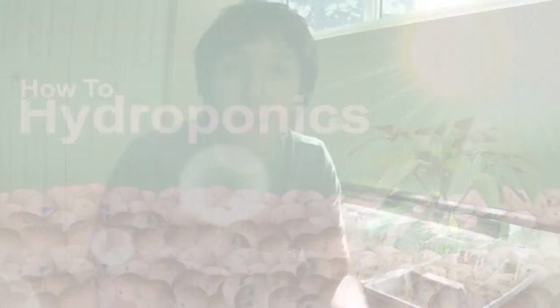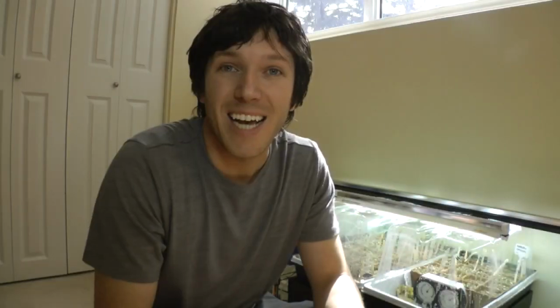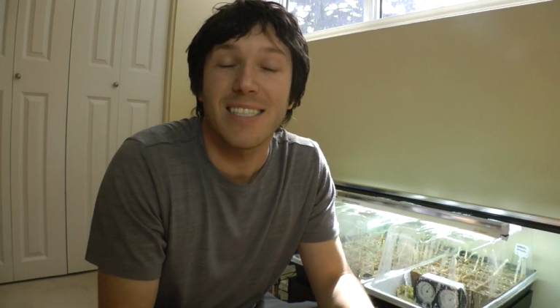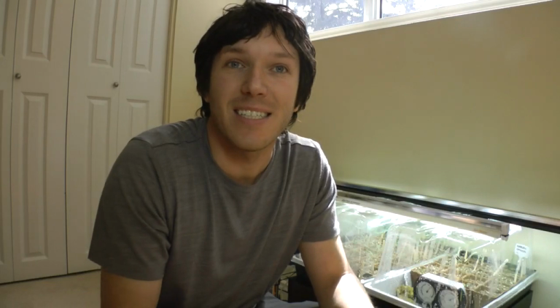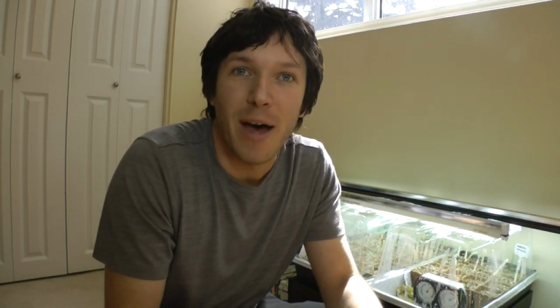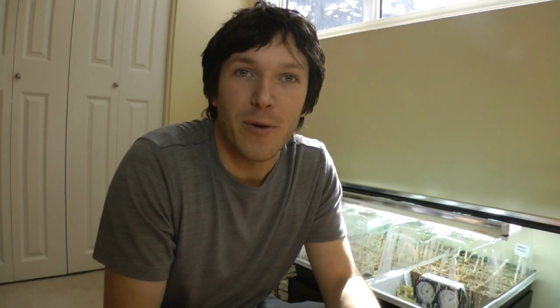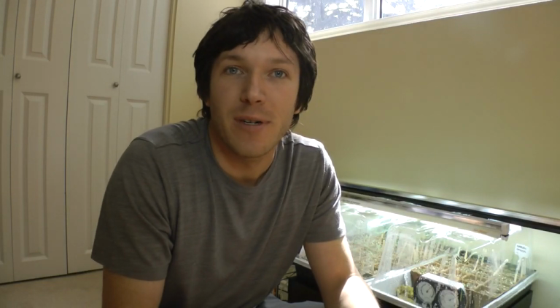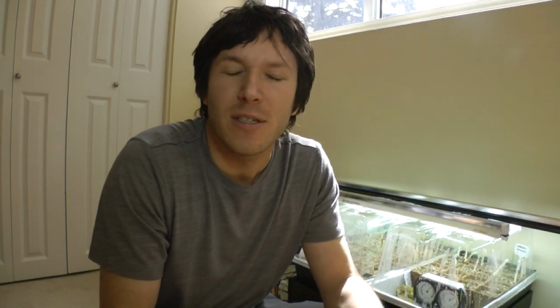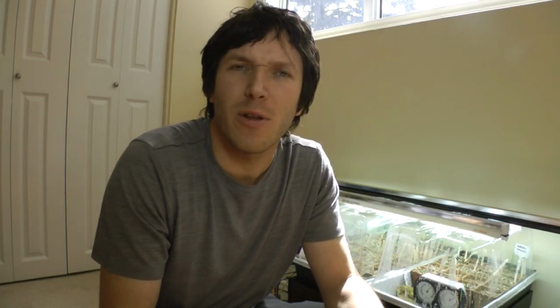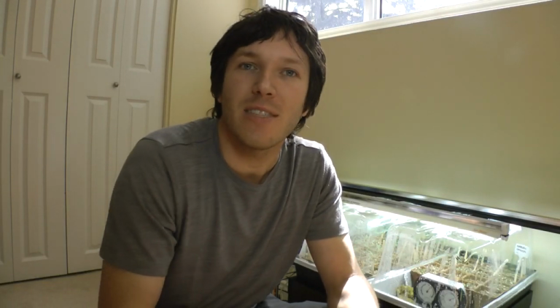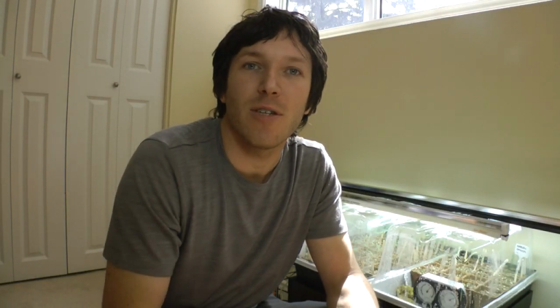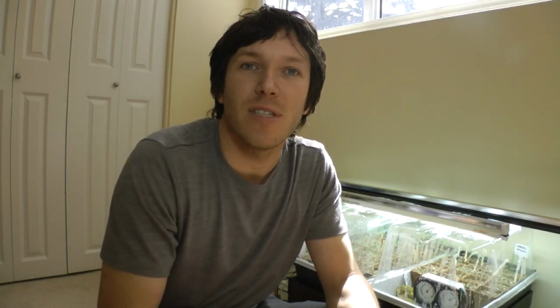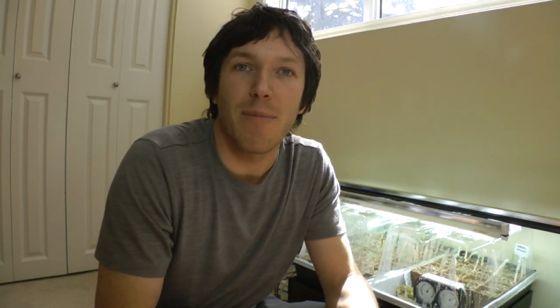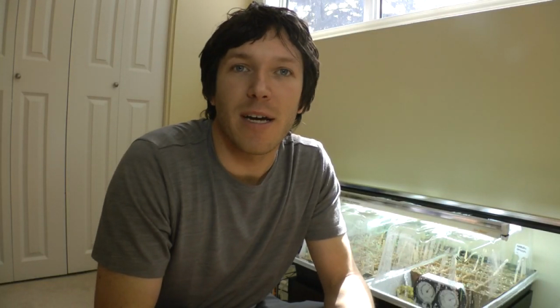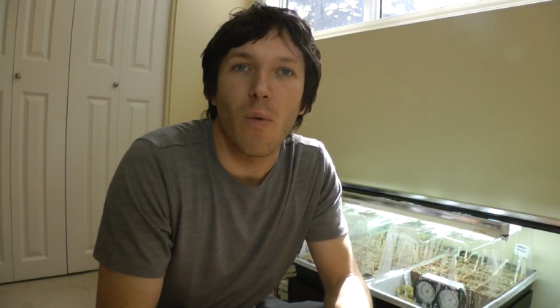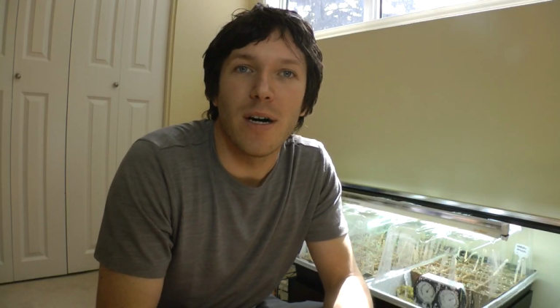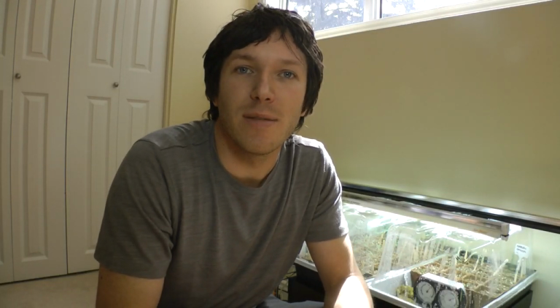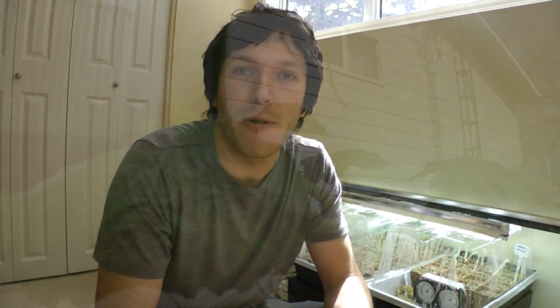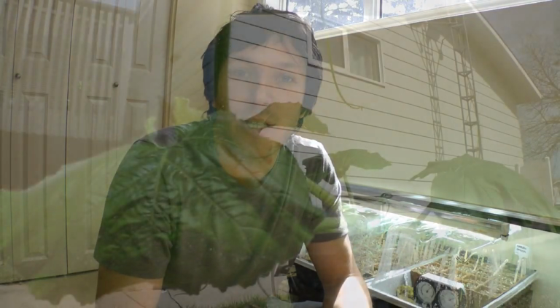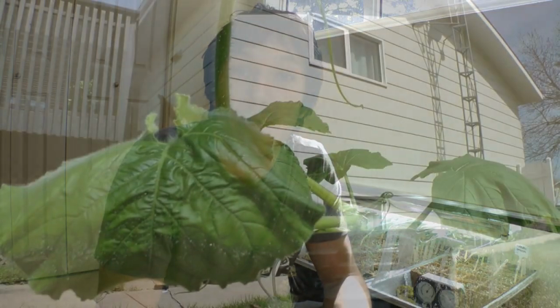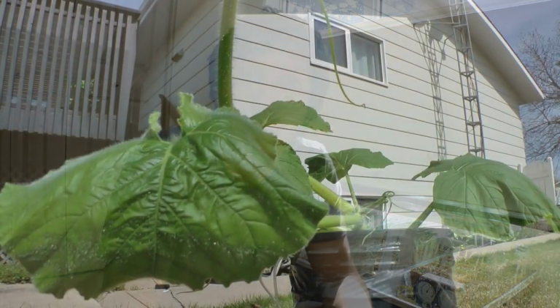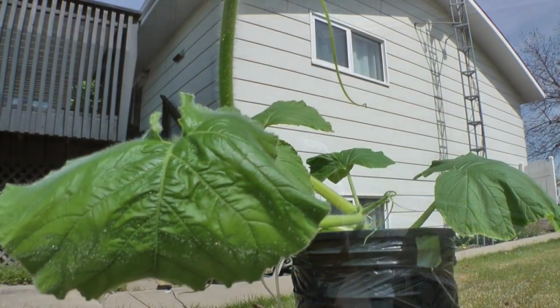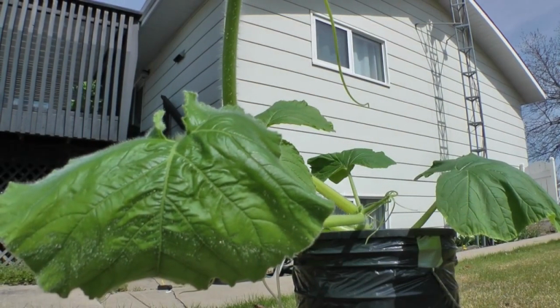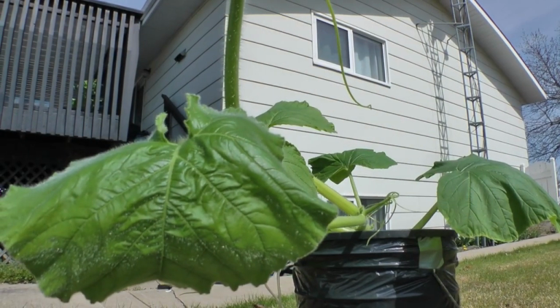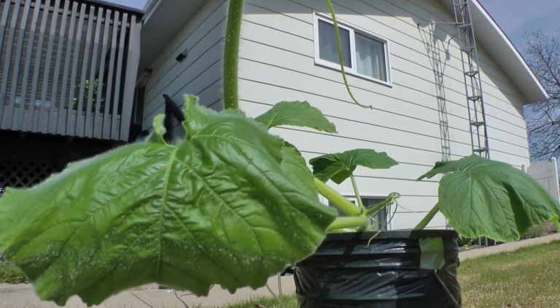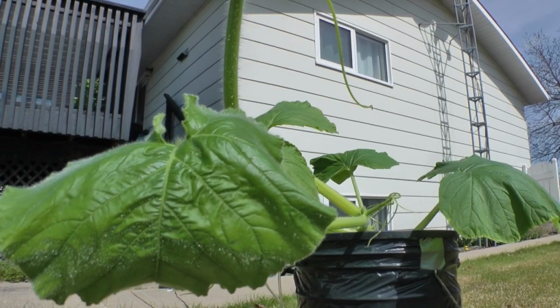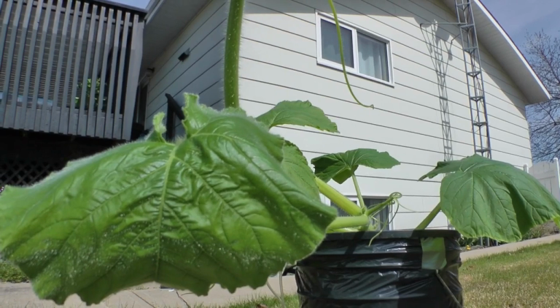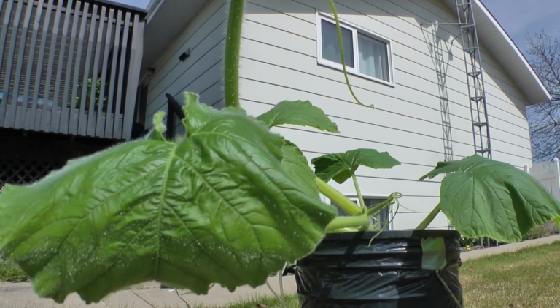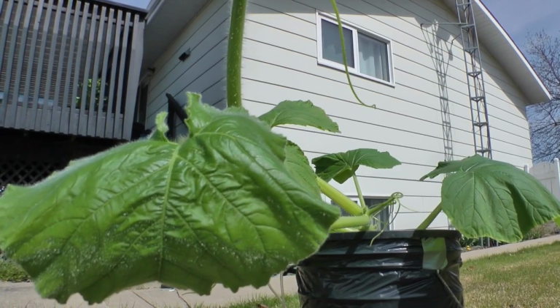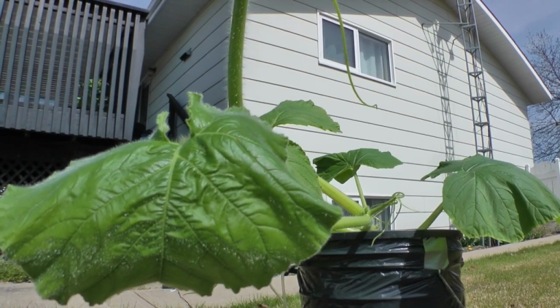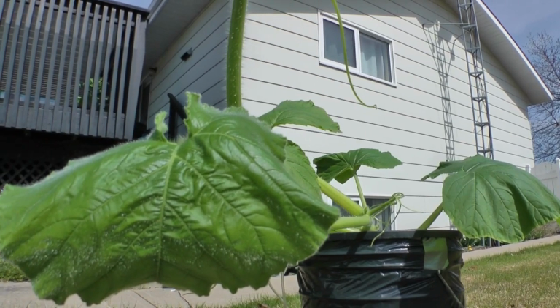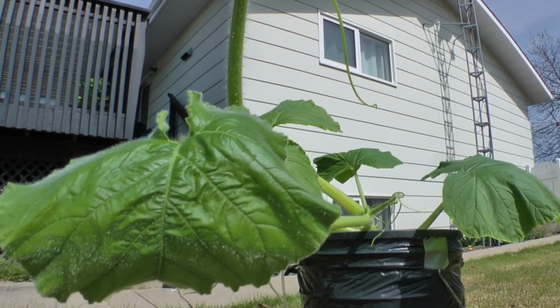Hey guys, it's Matthew. So the last video you've seen me make was about that giant pumpkin I had started. That was well over a year ago now.